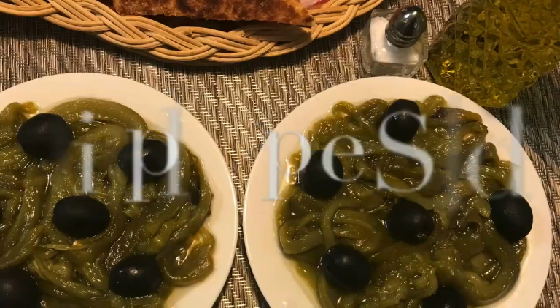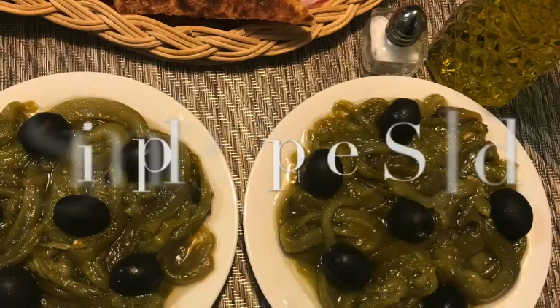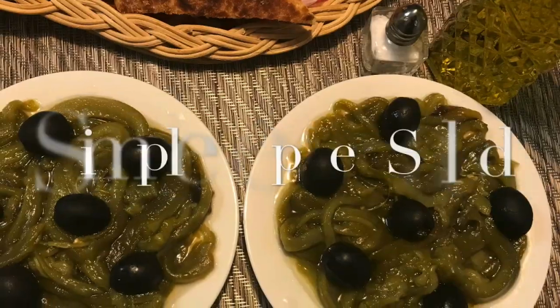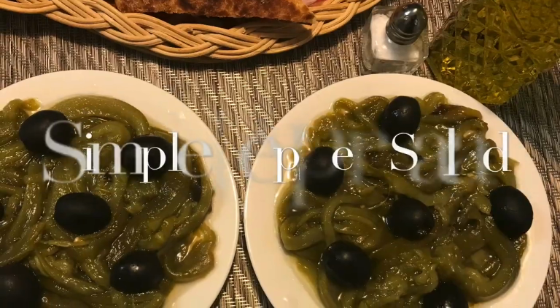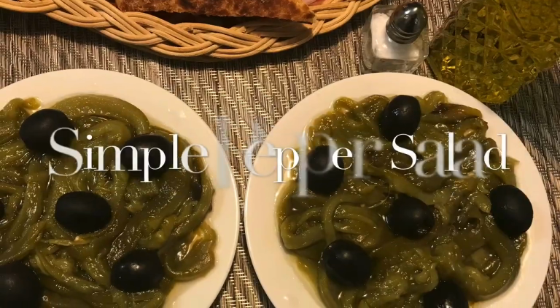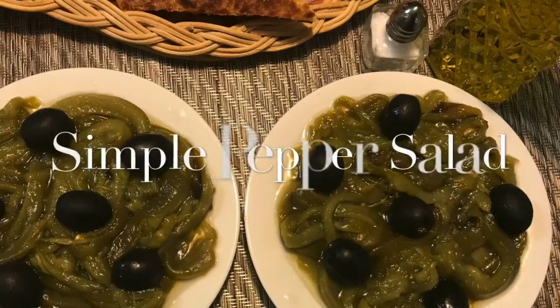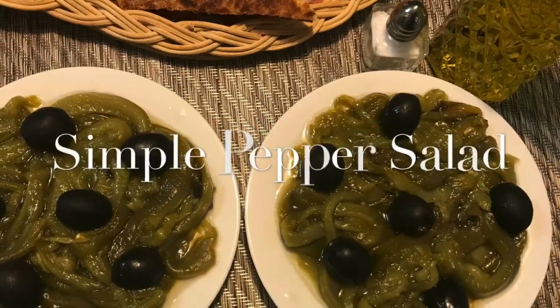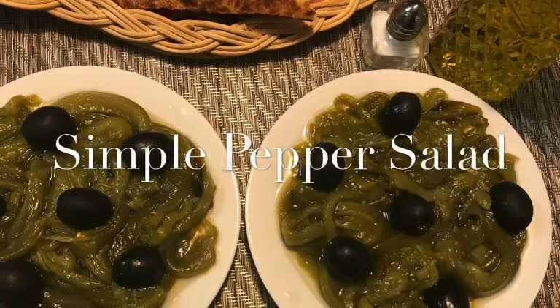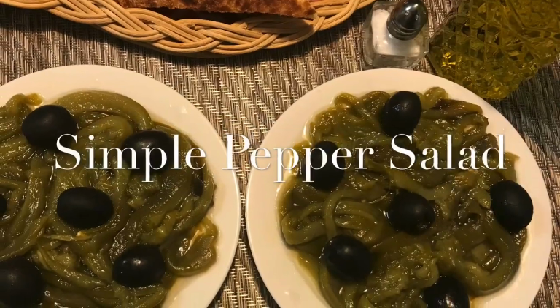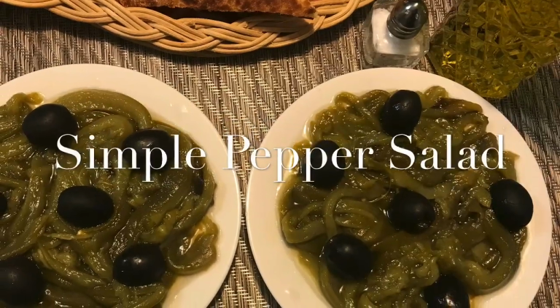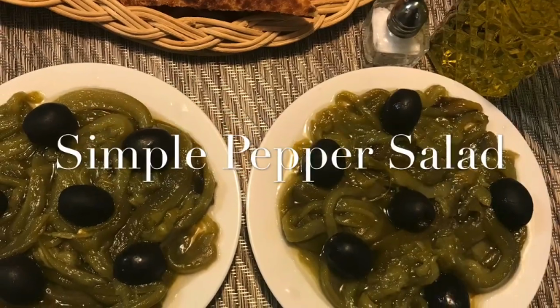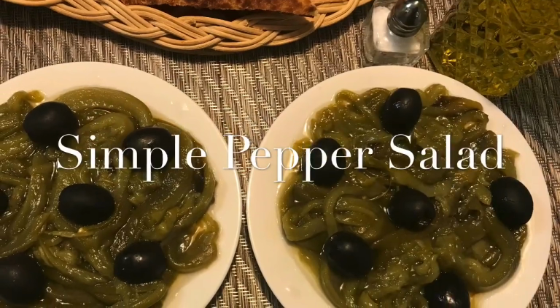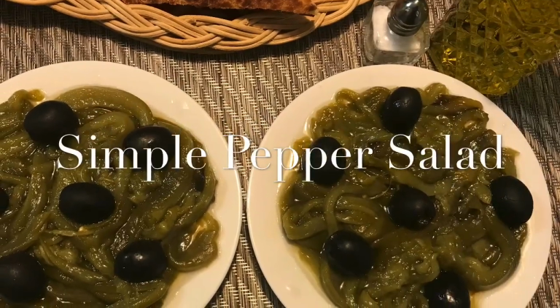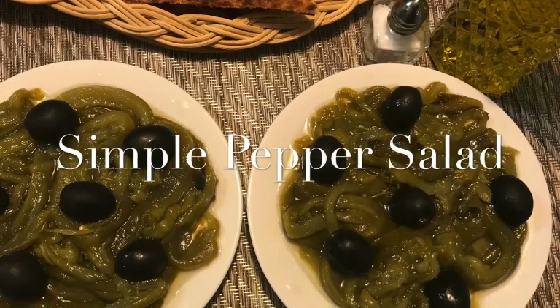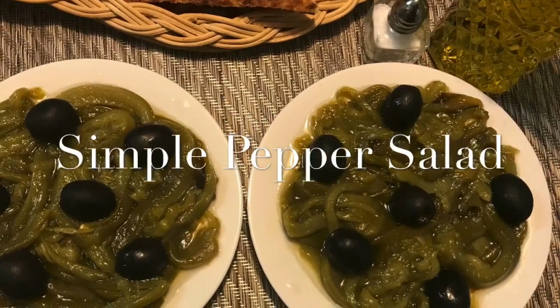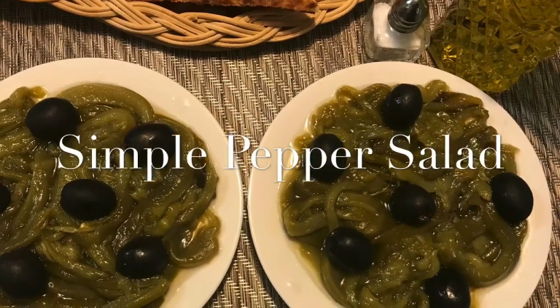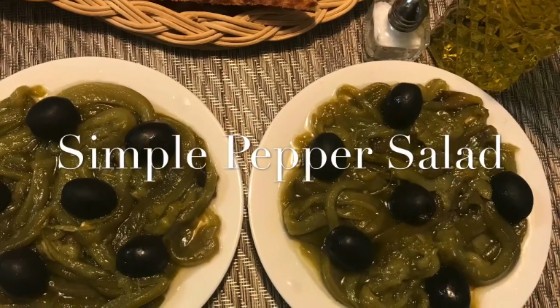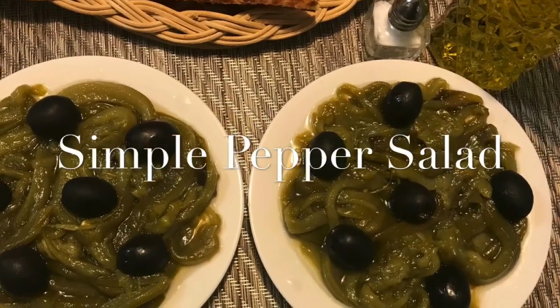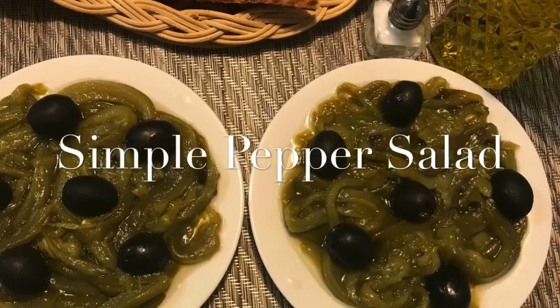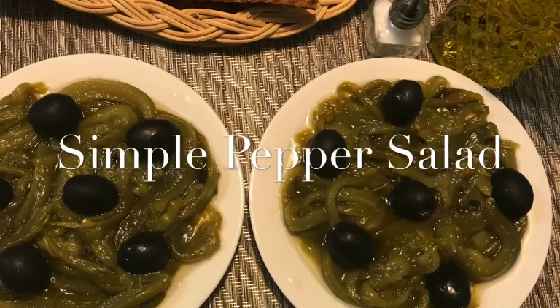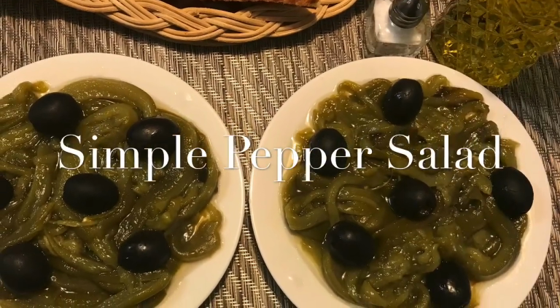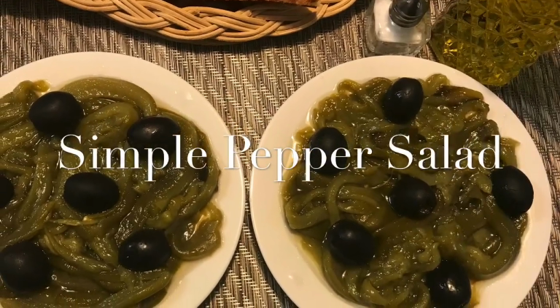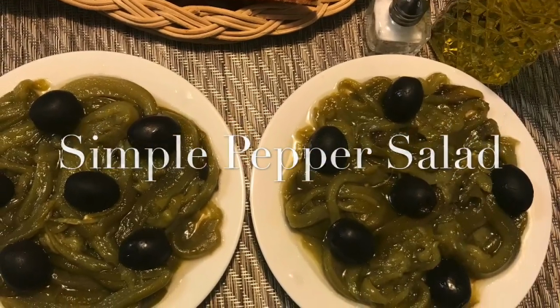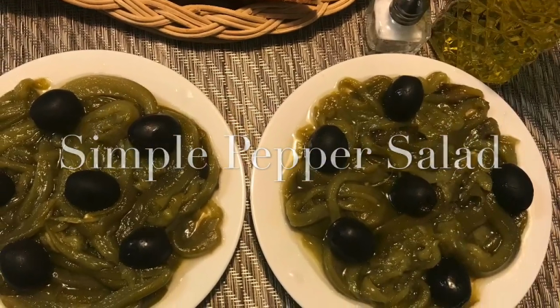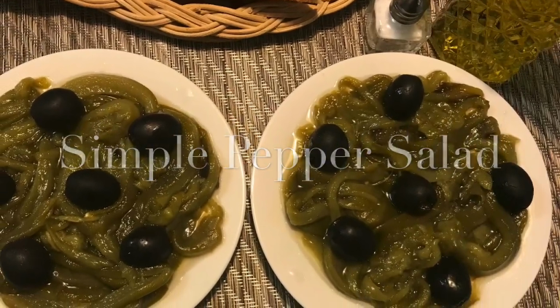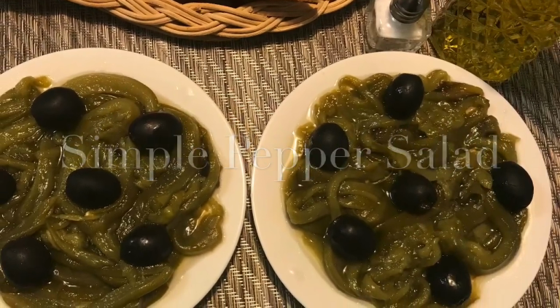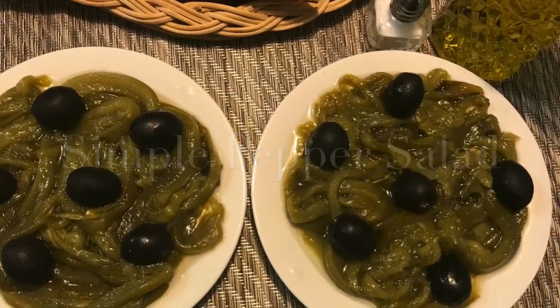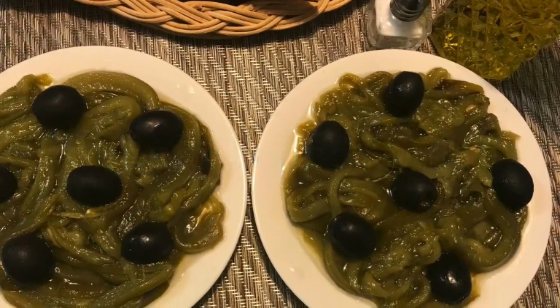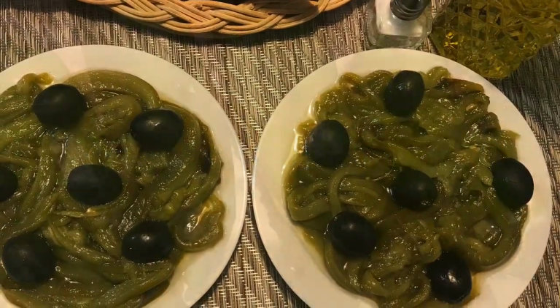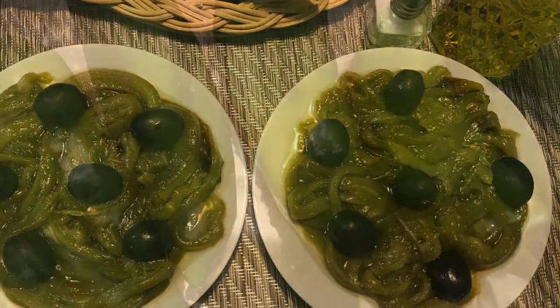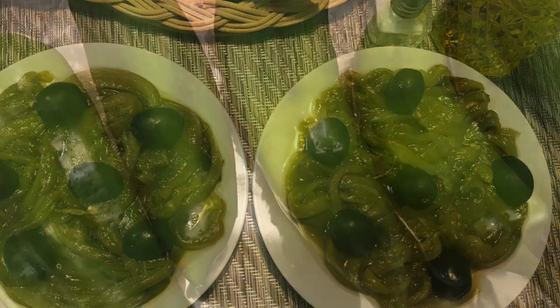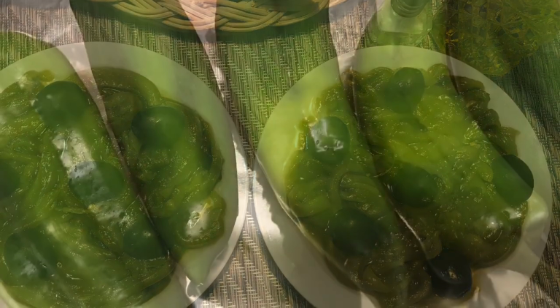Hi everyone, this is LDS's mom. Today we are making simple pepper salad.